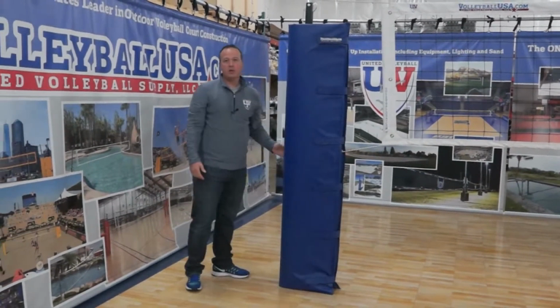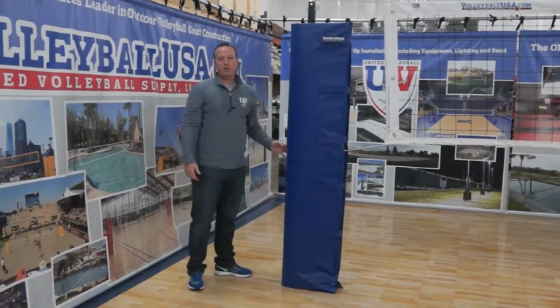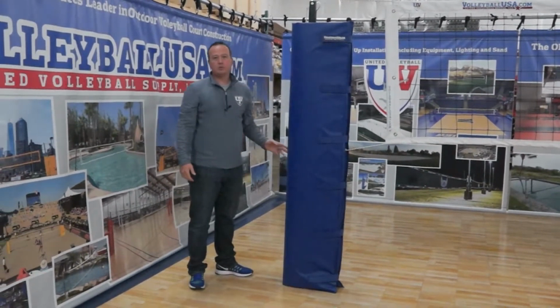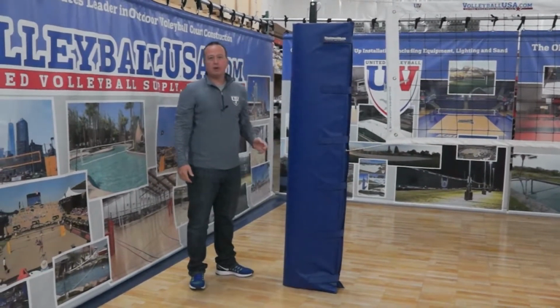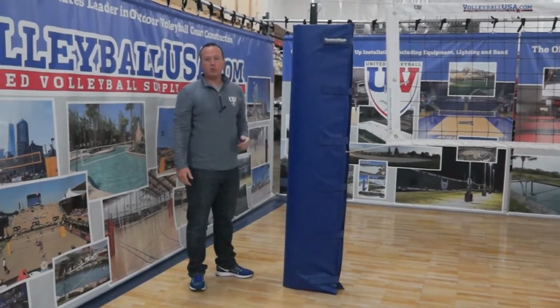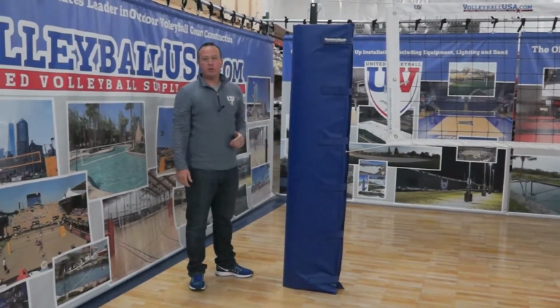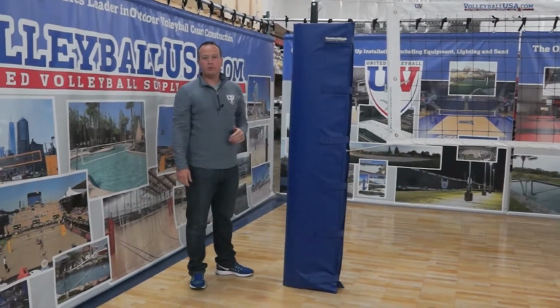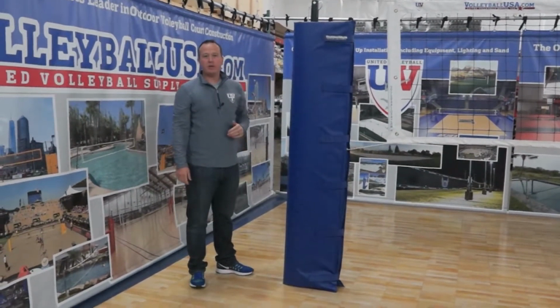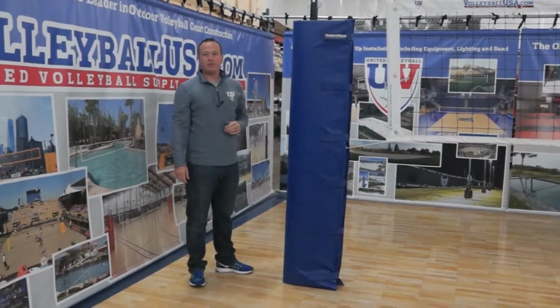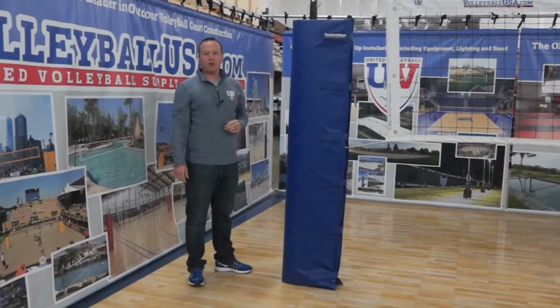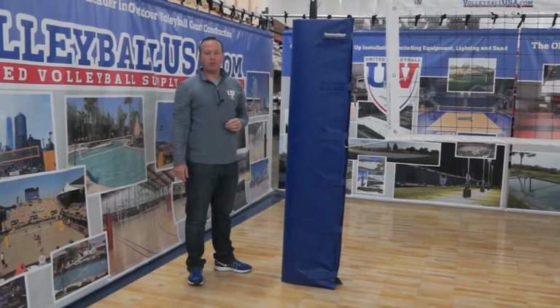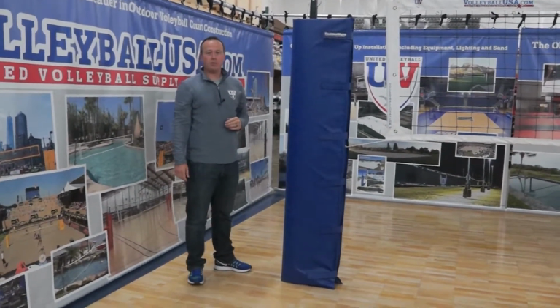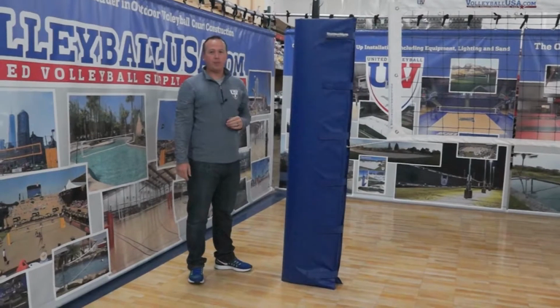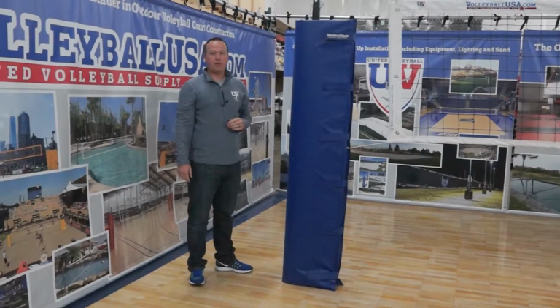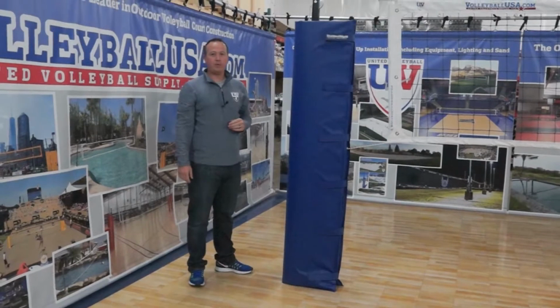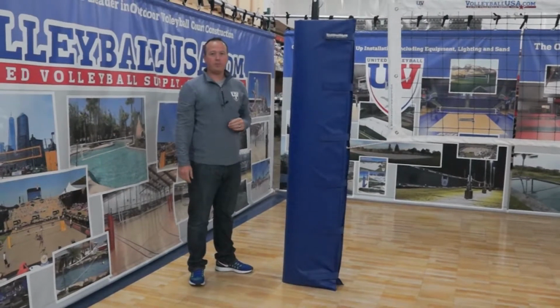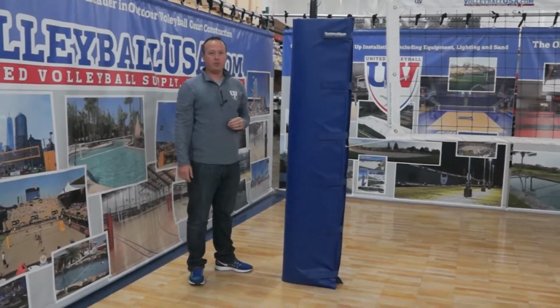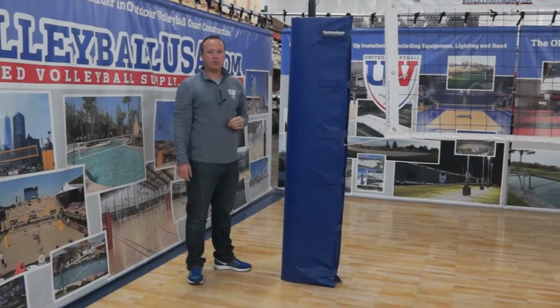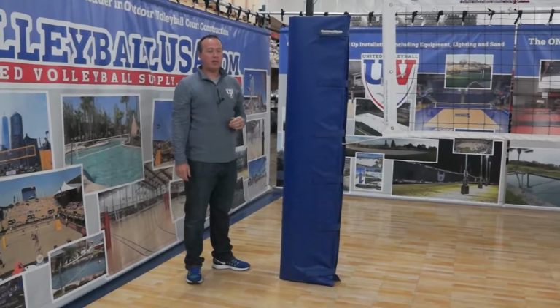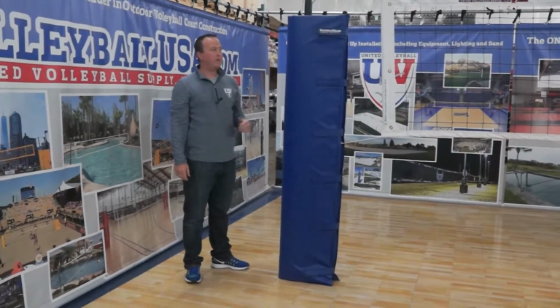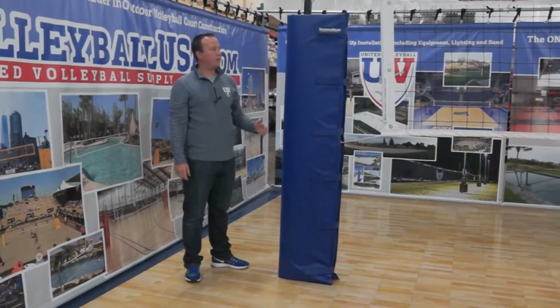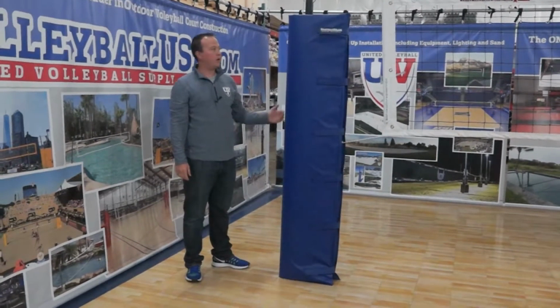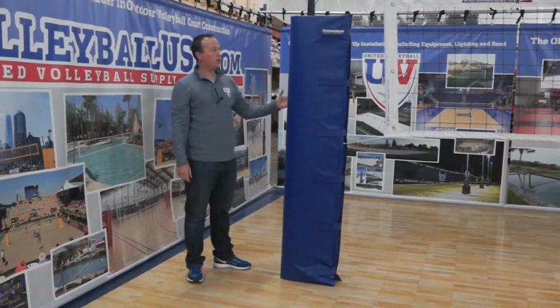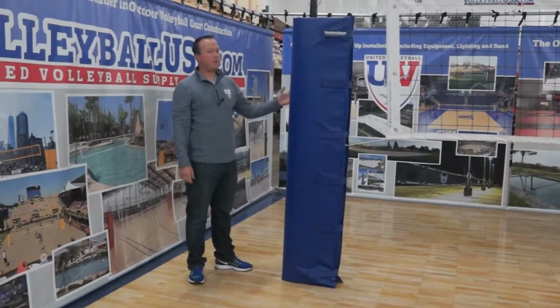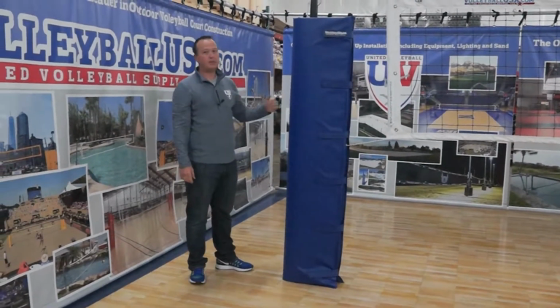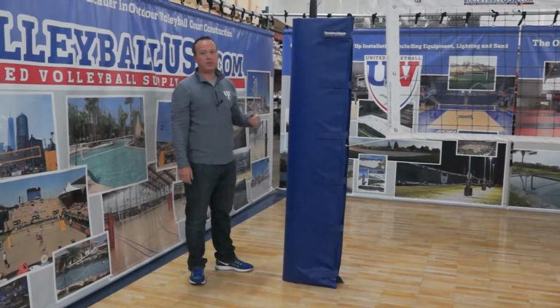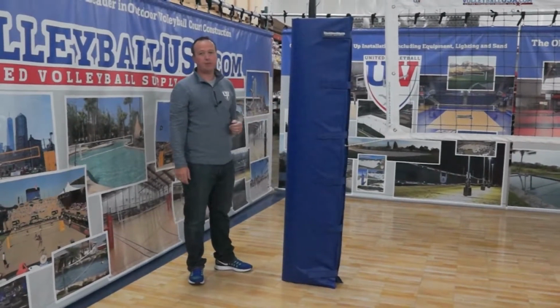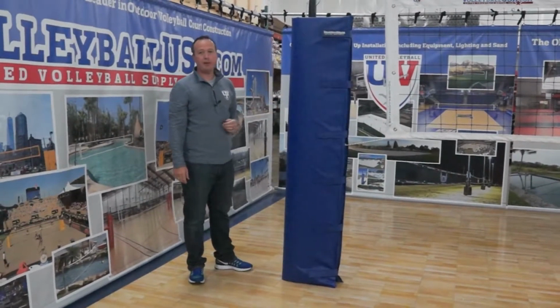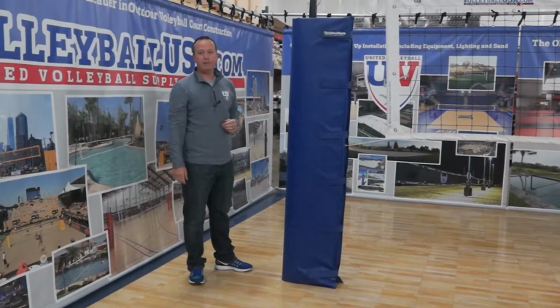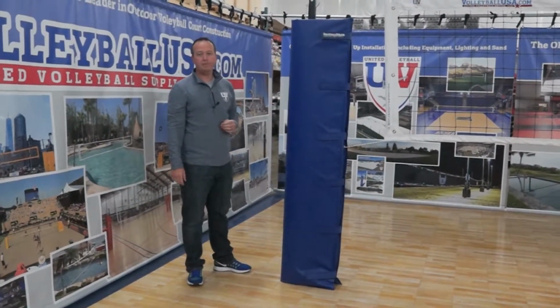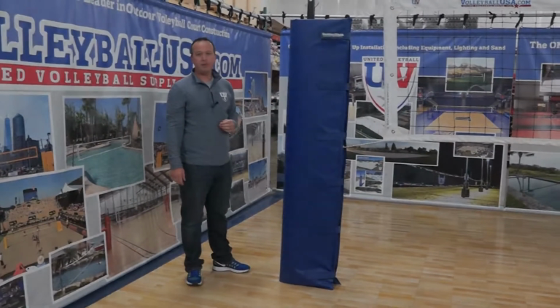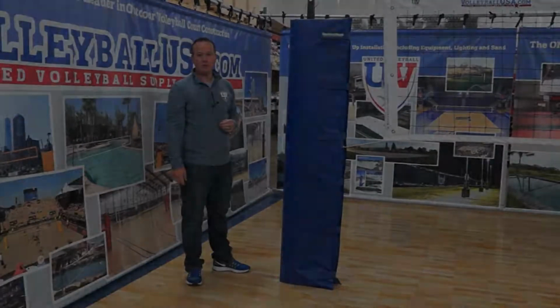This is Michael Williams, United Volleyball Supply, VolleyballUSA, and our Economy Standard Pad. Thank you.